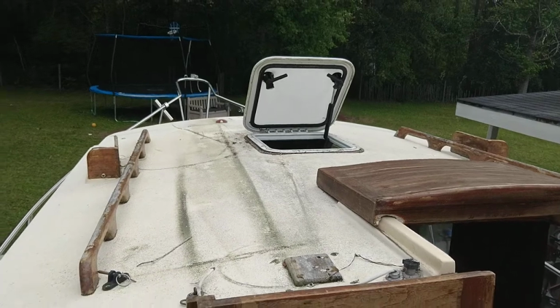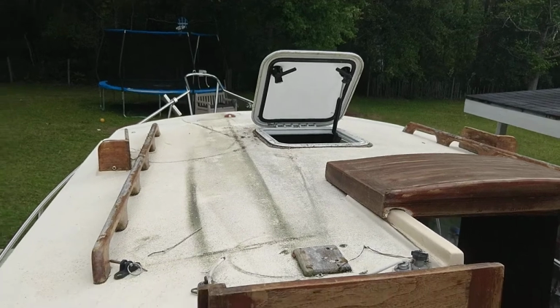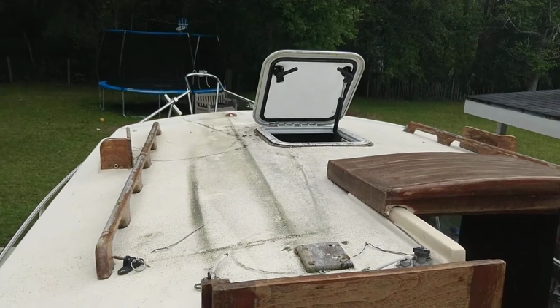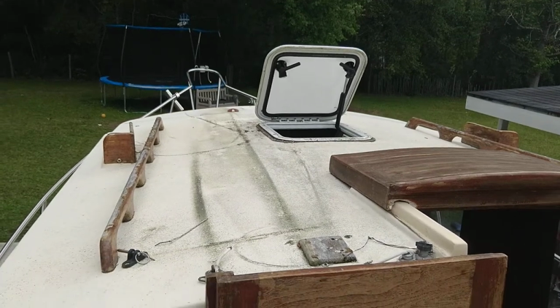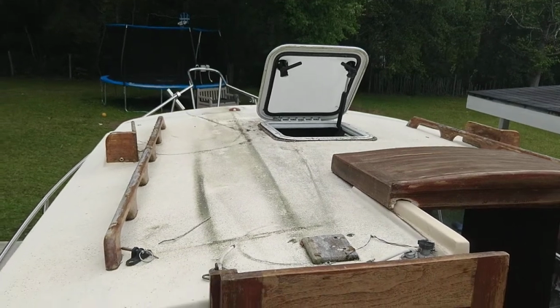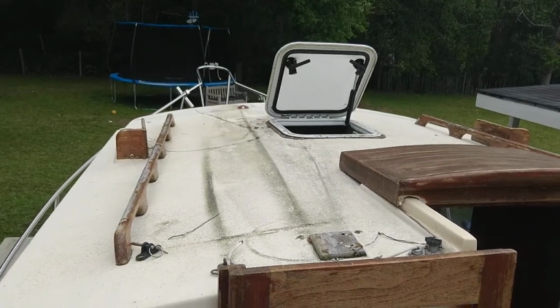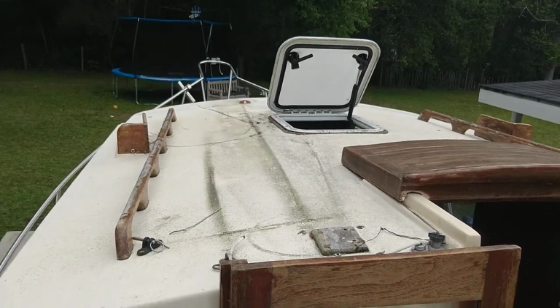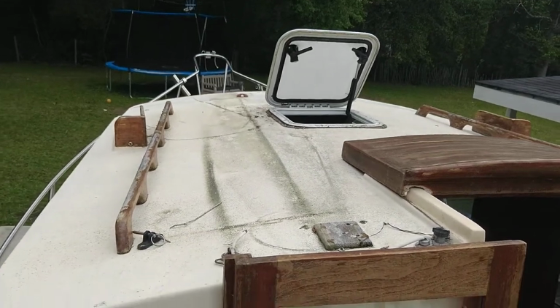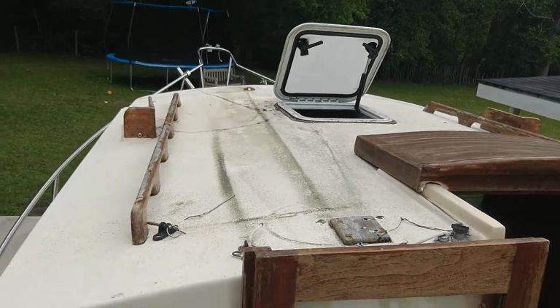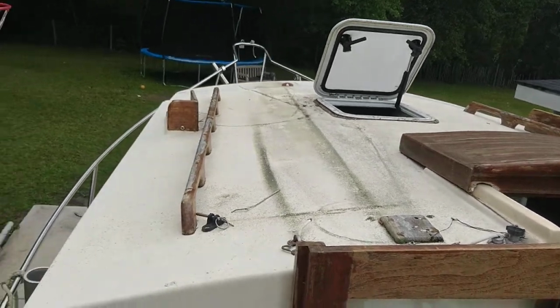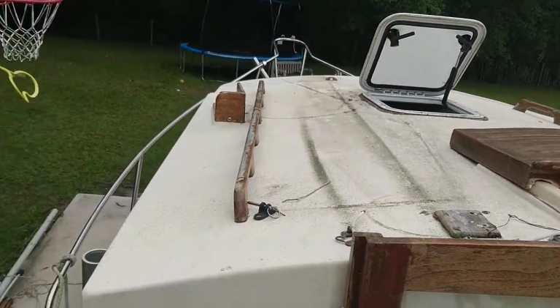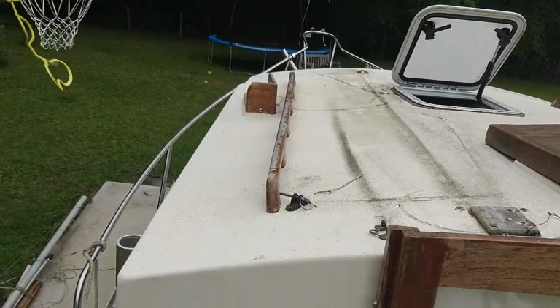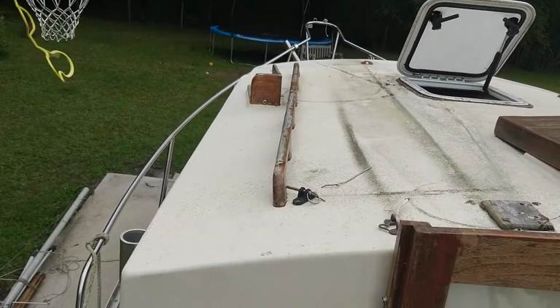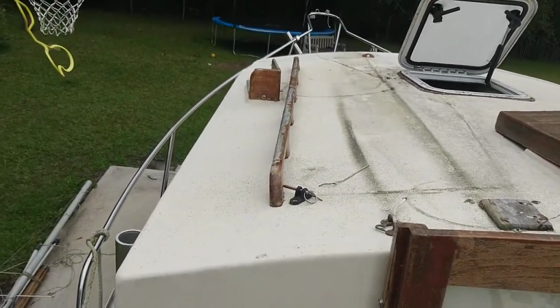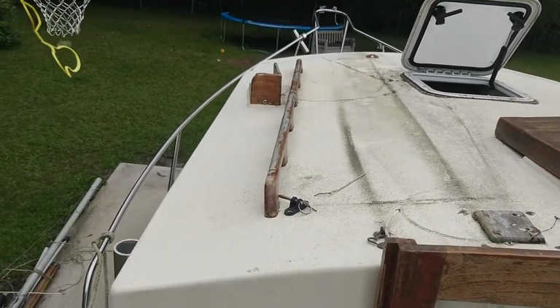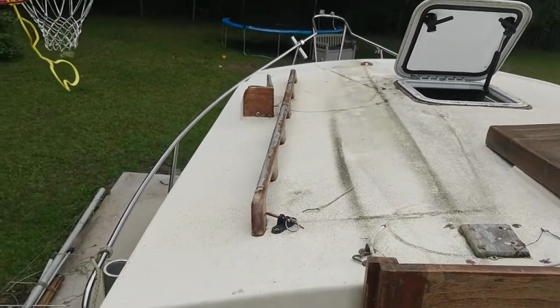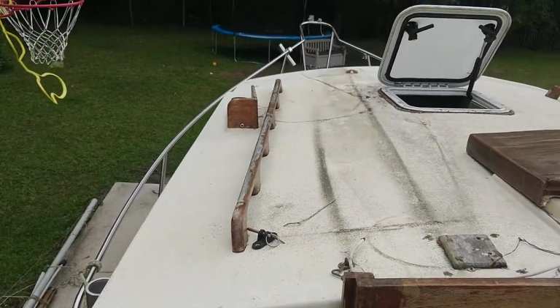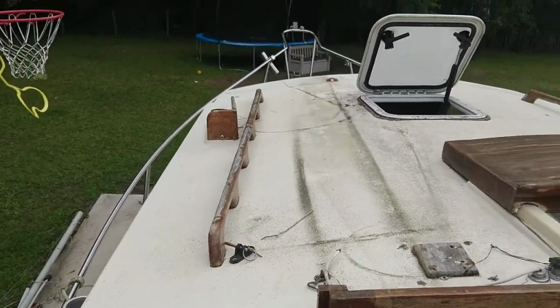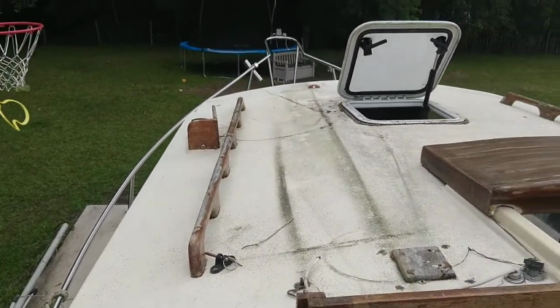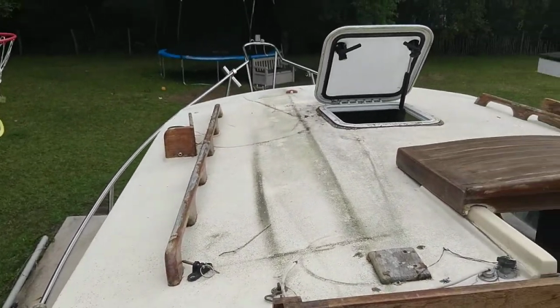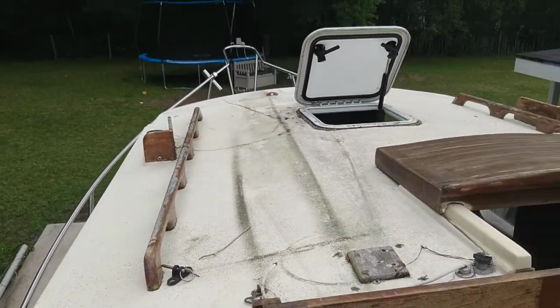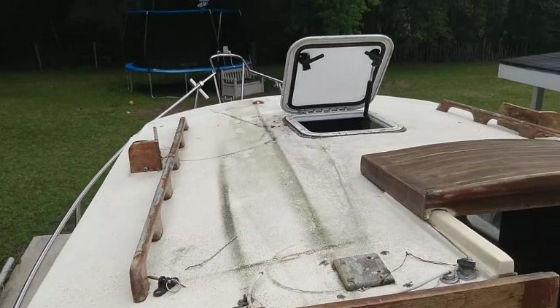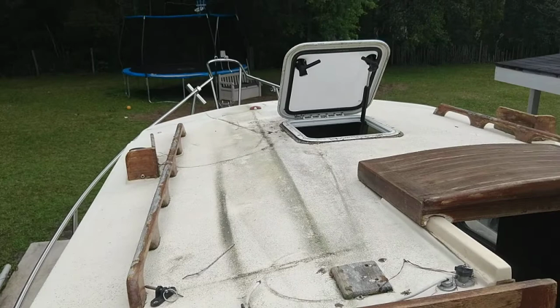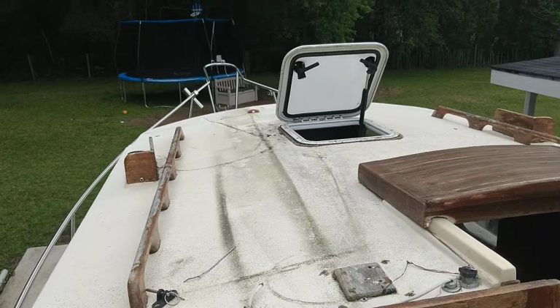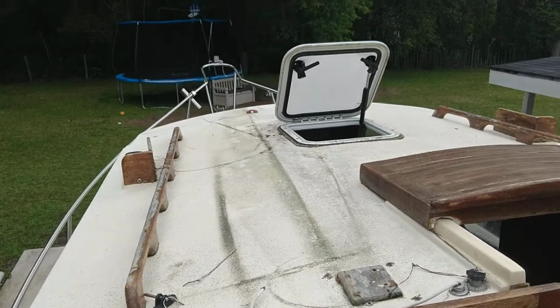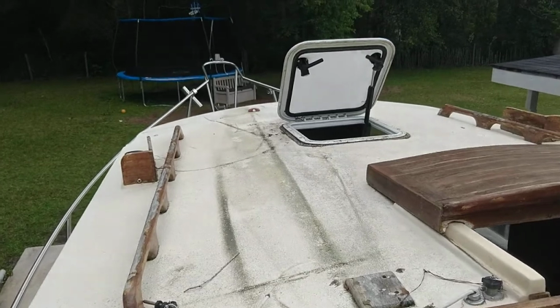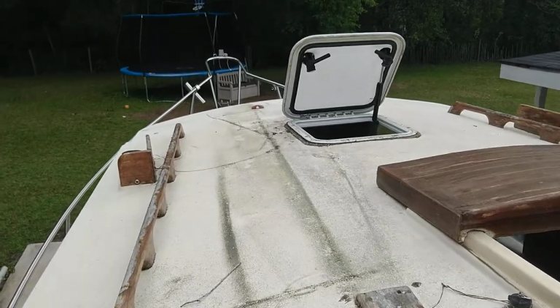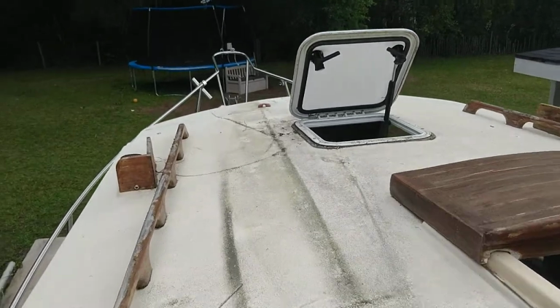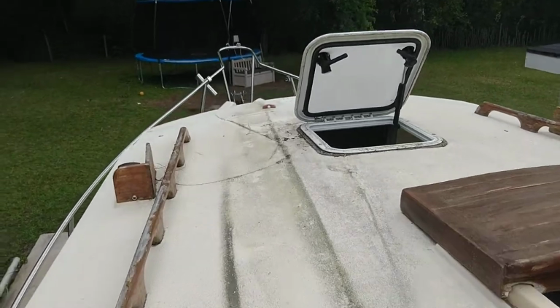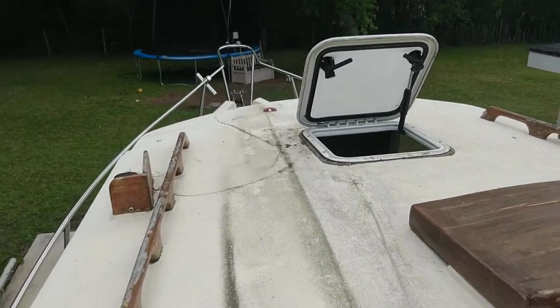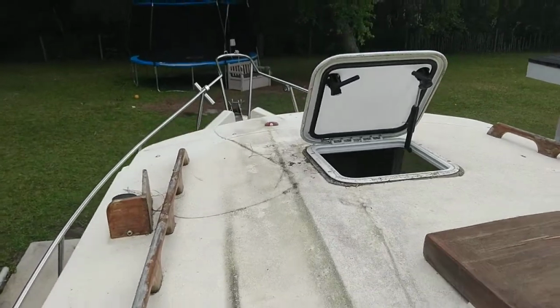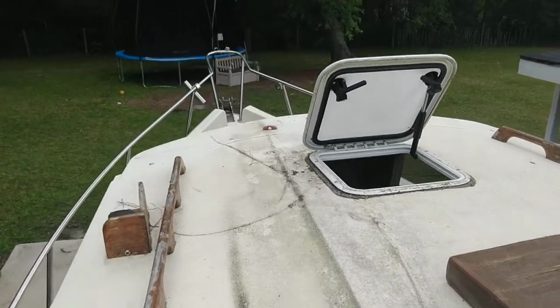I'm on board now. It's the next day, and I'm showing you the top of the boat.